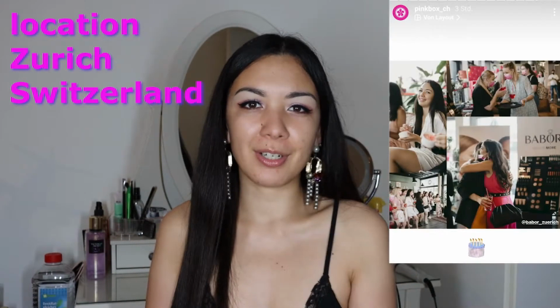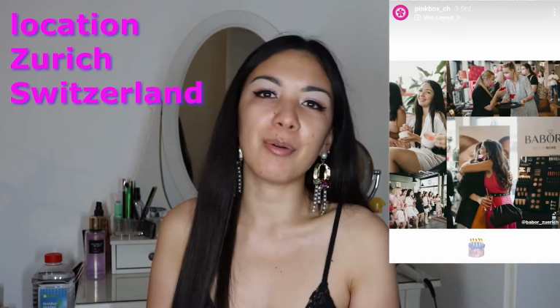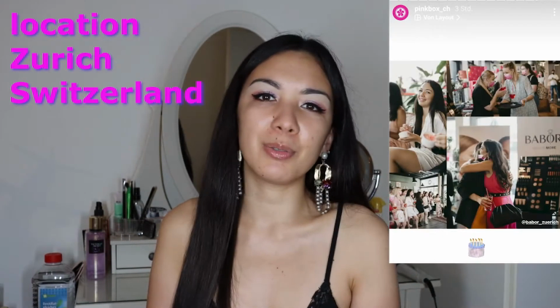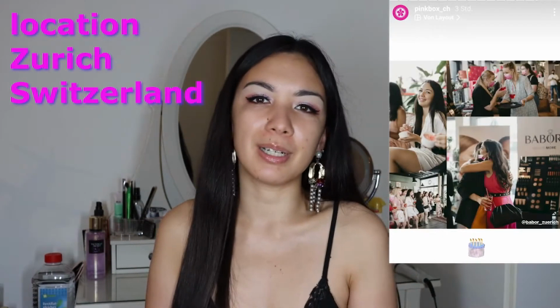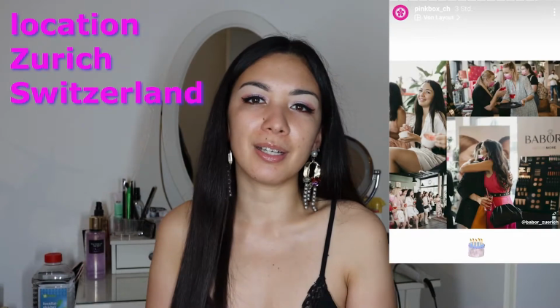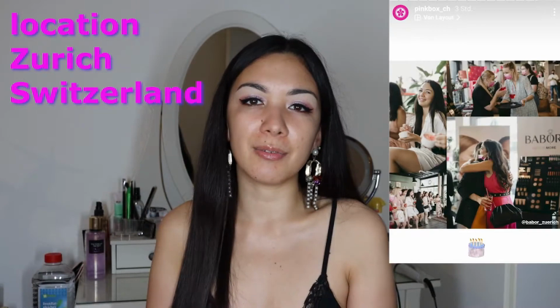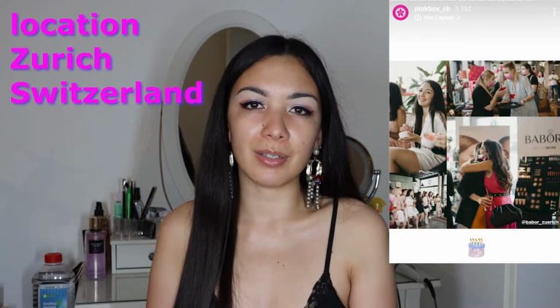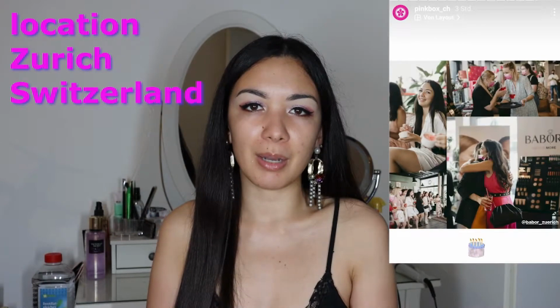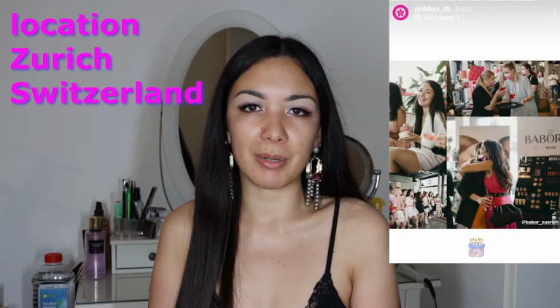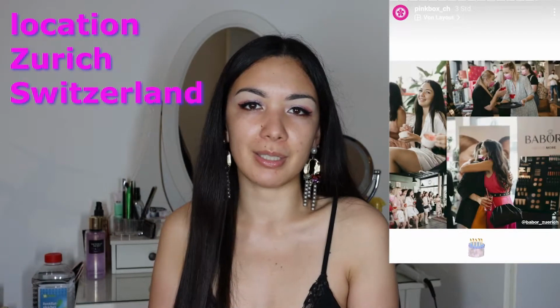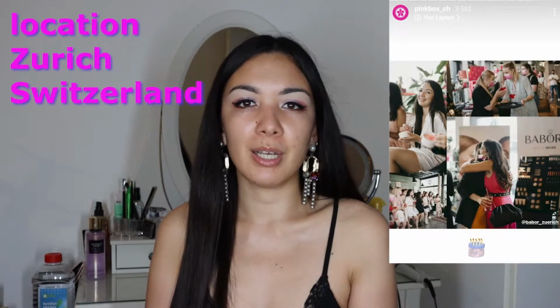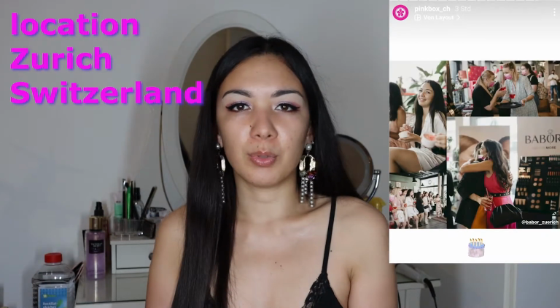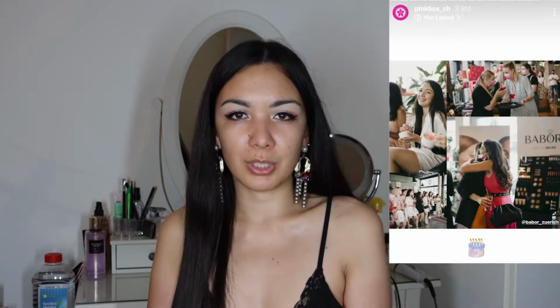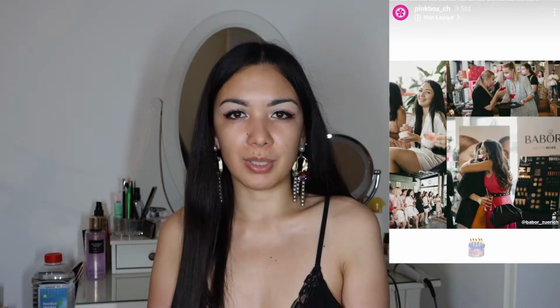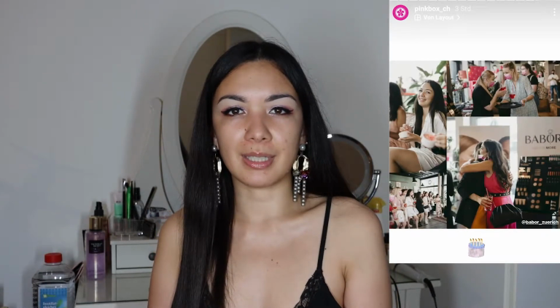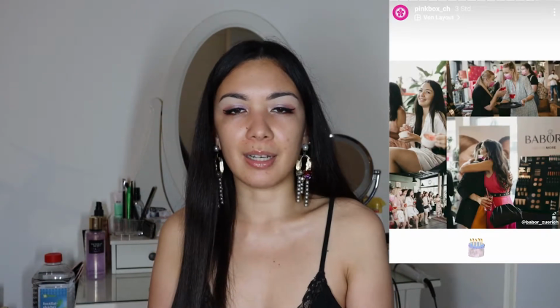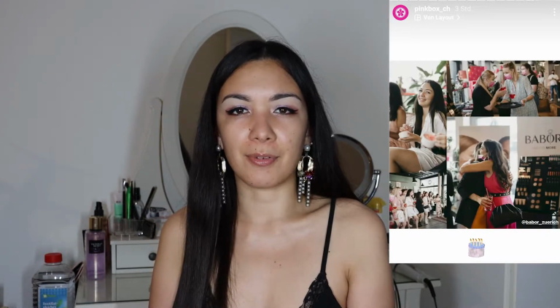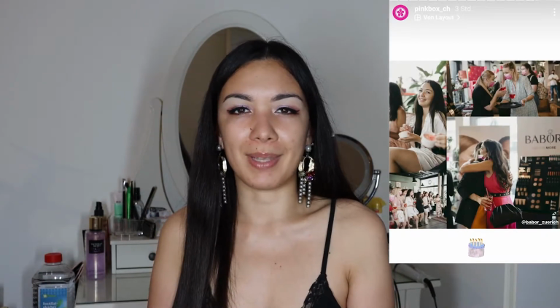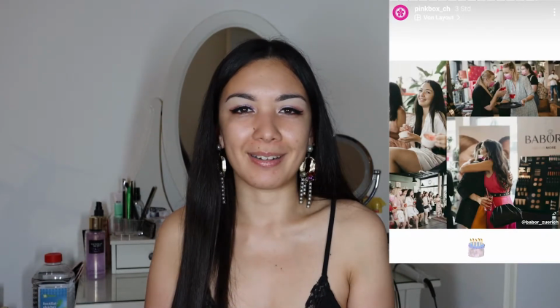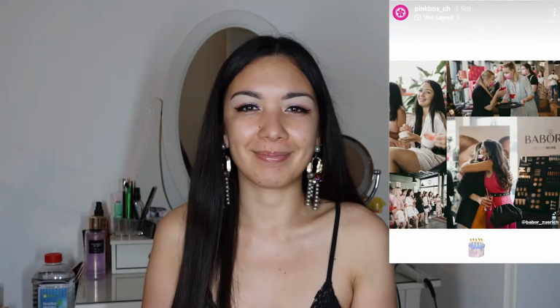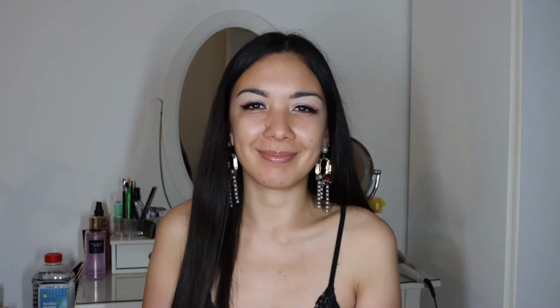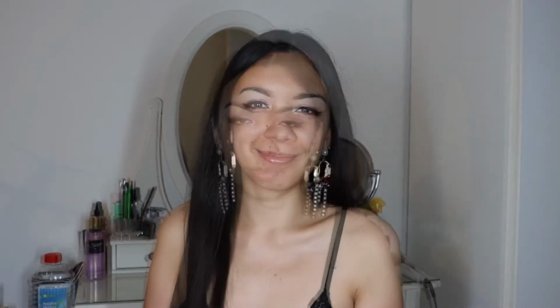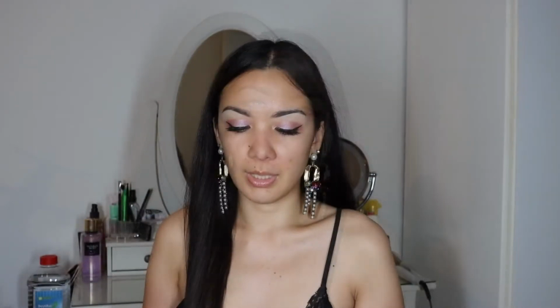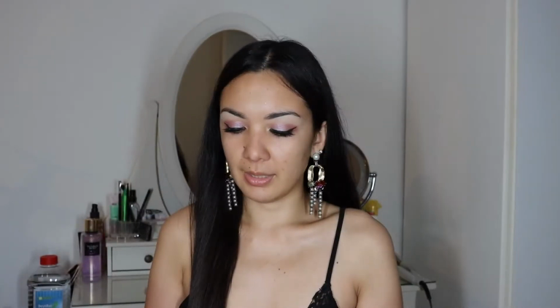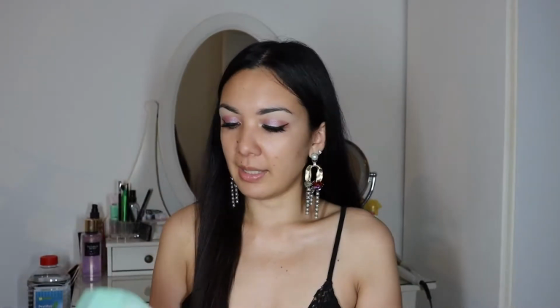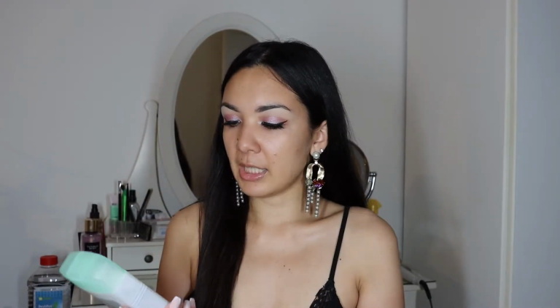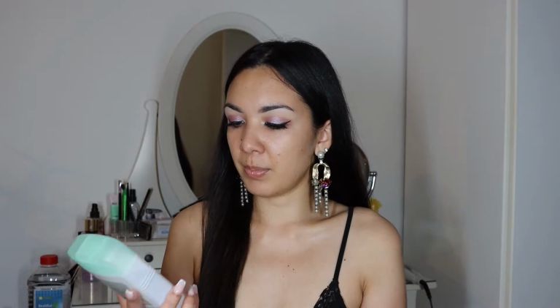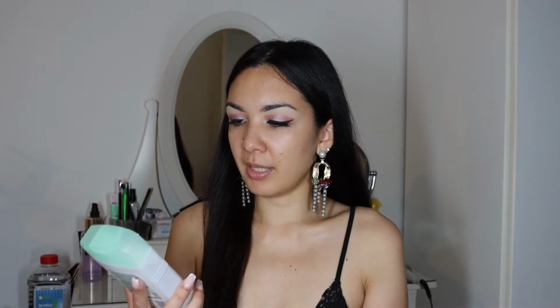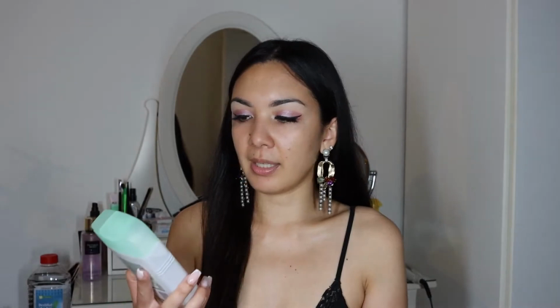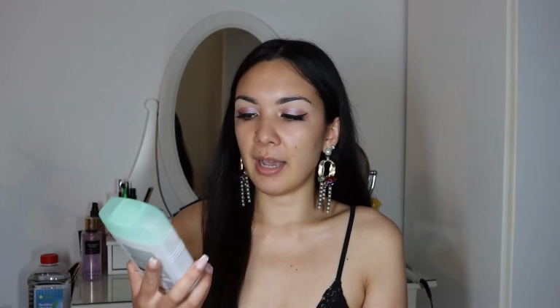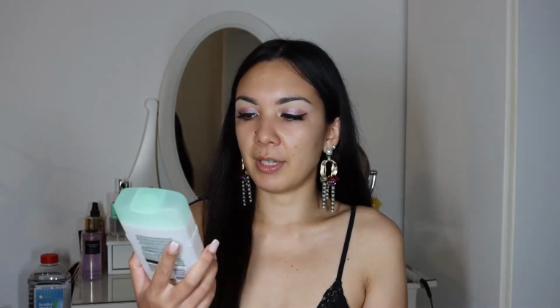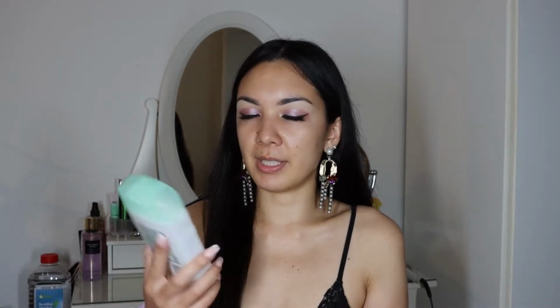I actually got invited by pink box to their summer event for the 10 years anniversary in Zurich City — here you can see a picture. I will do another video about the goodies I got from there.